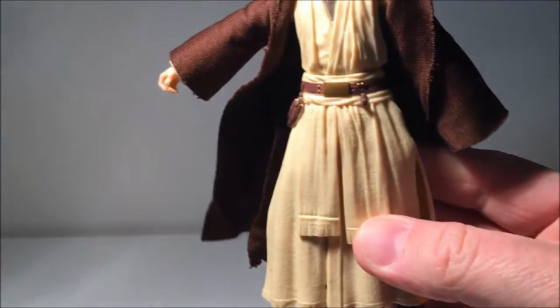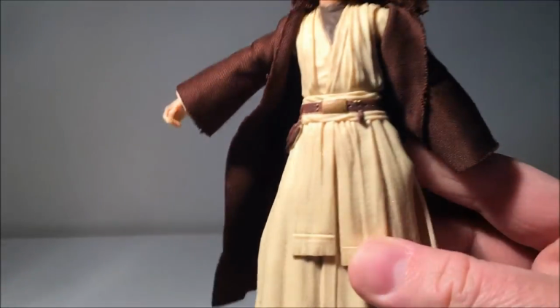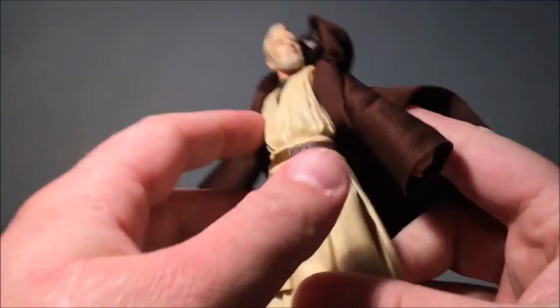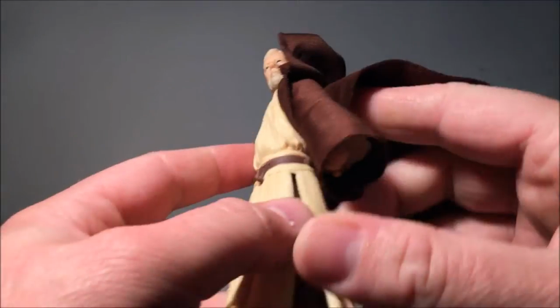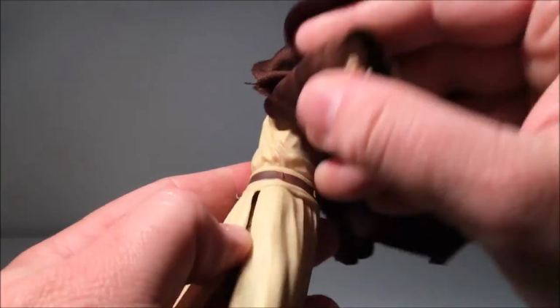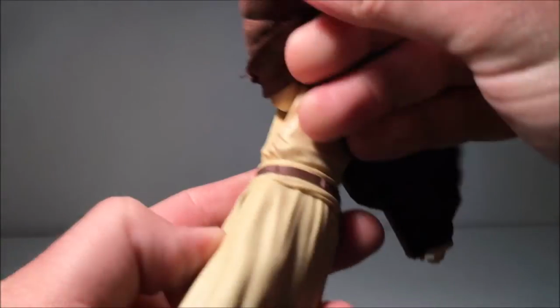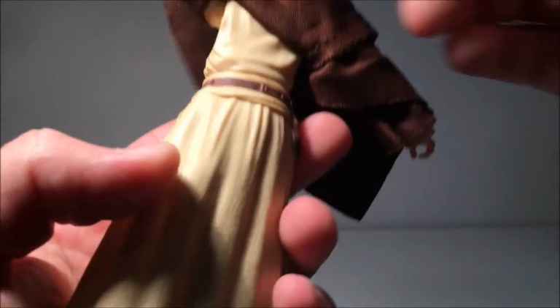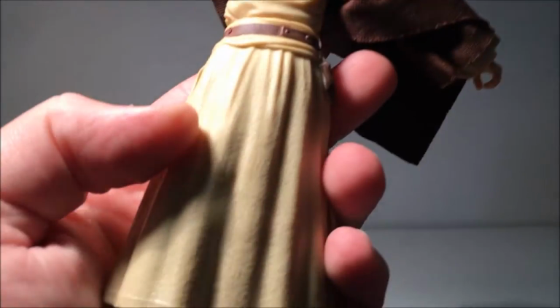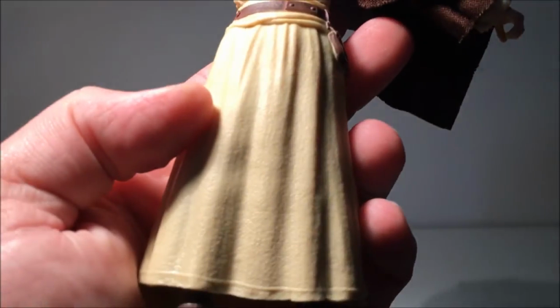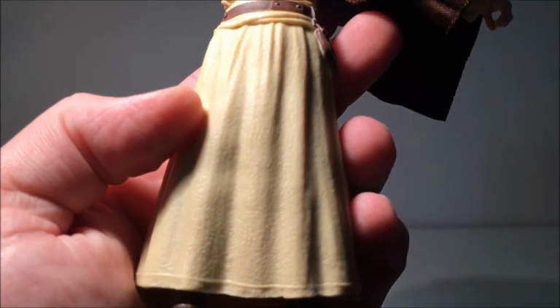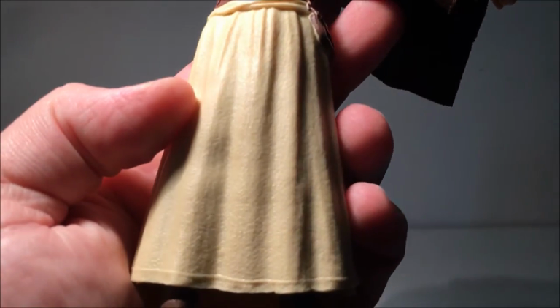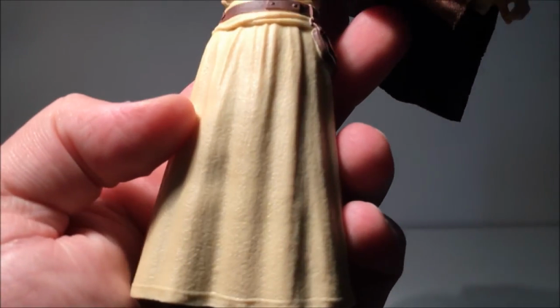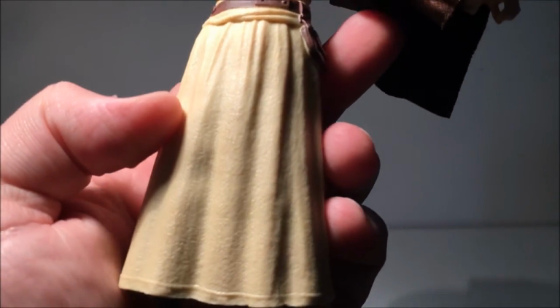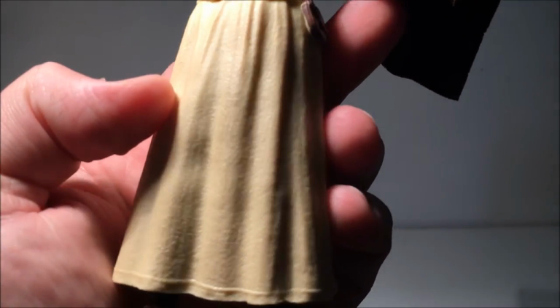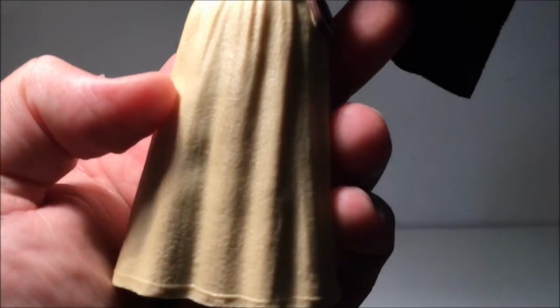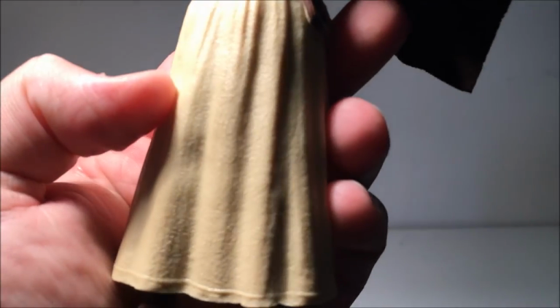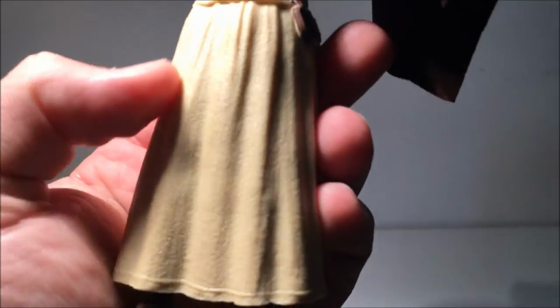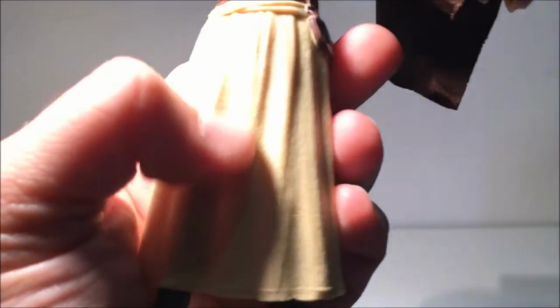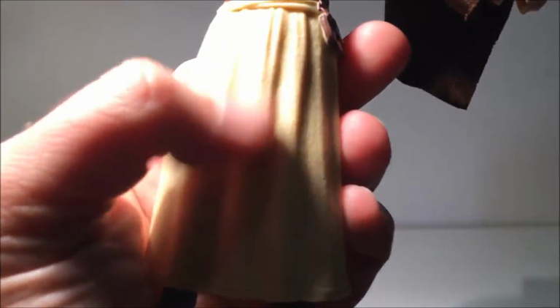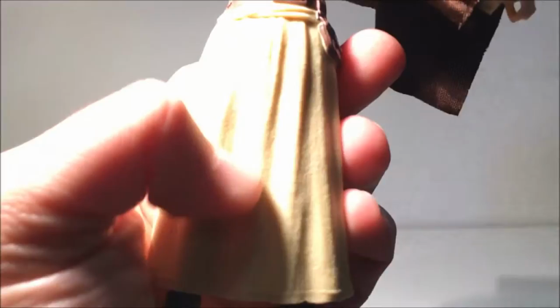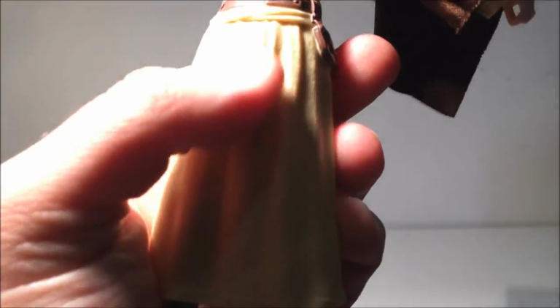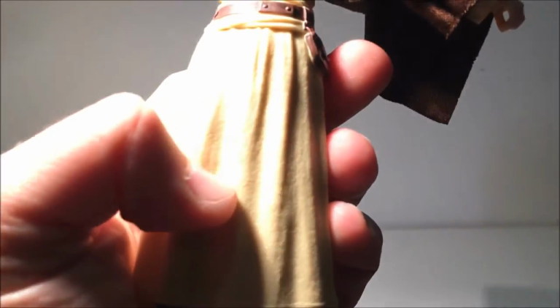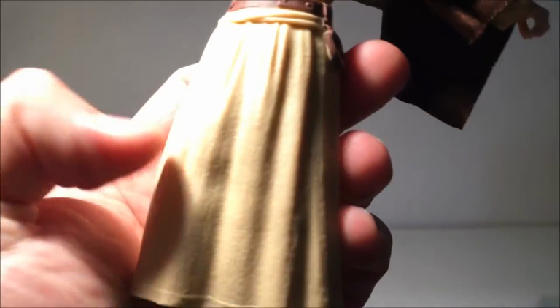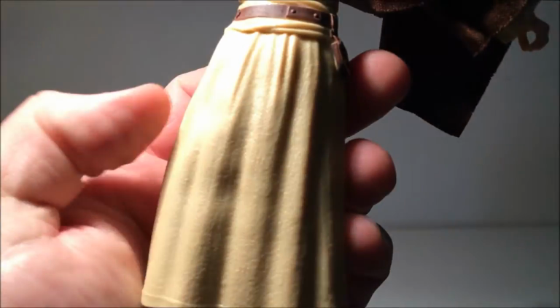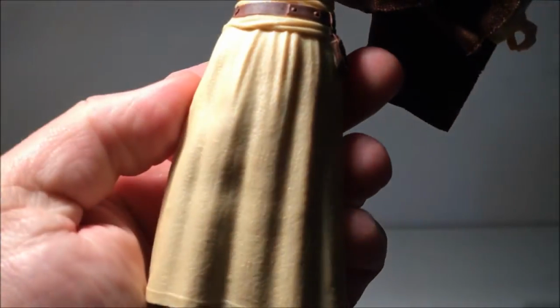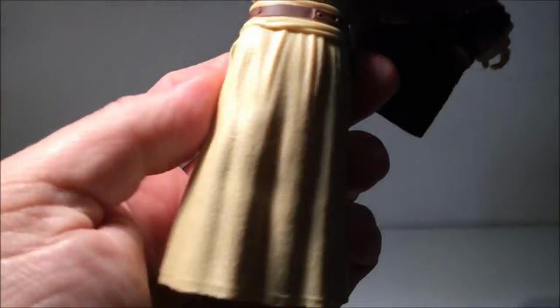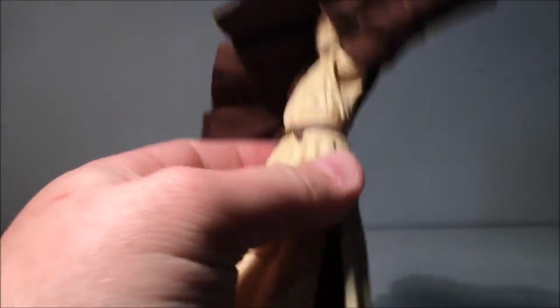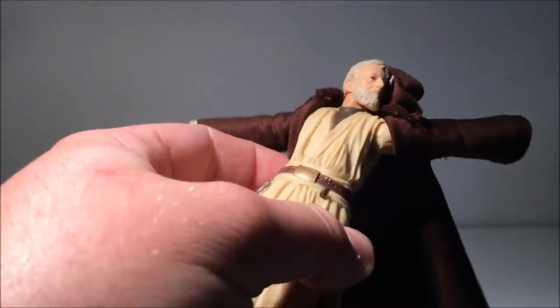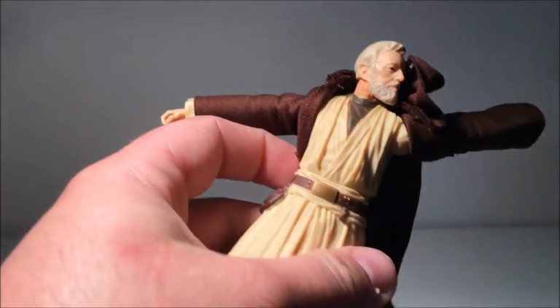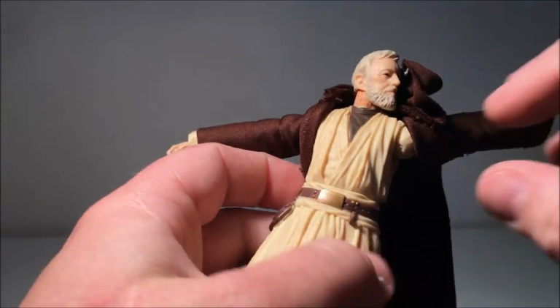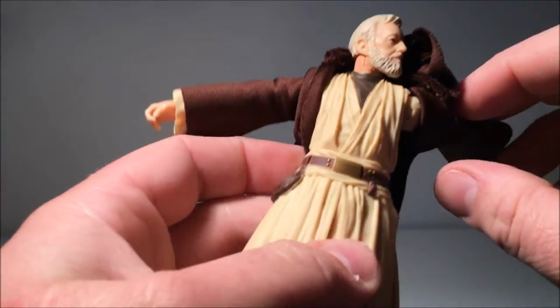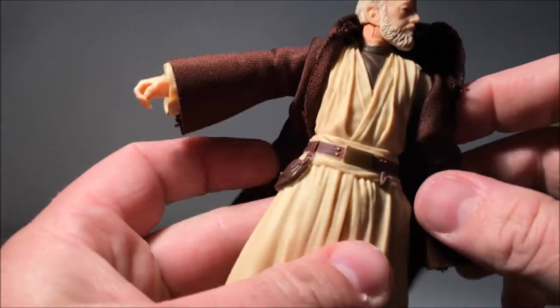Looks good. Really nicely done figure. The sort of sculpting on the fabric looks good — looks nice and authentic.